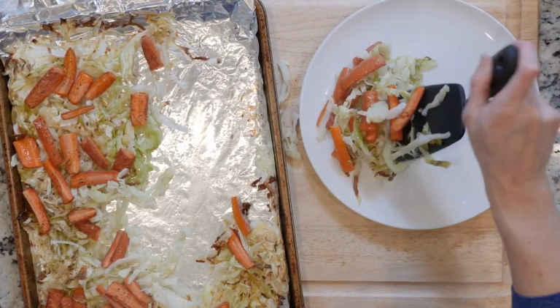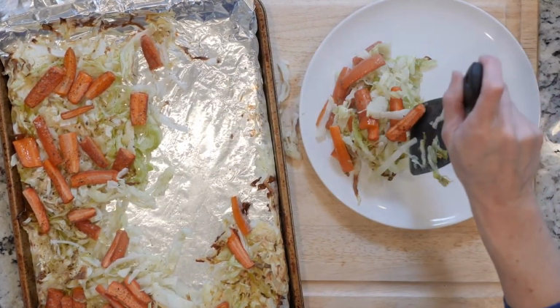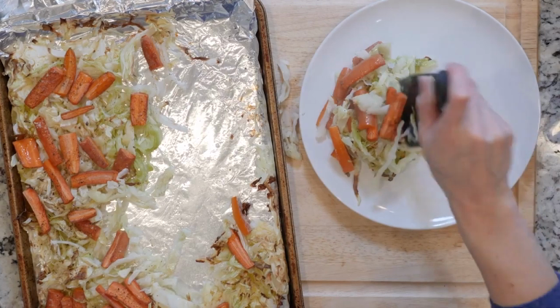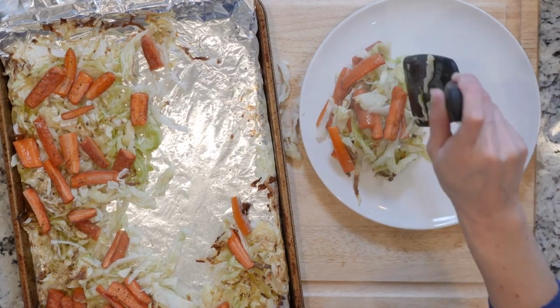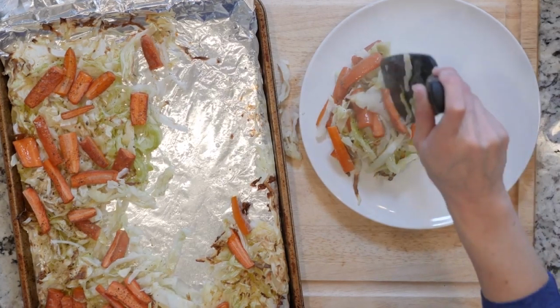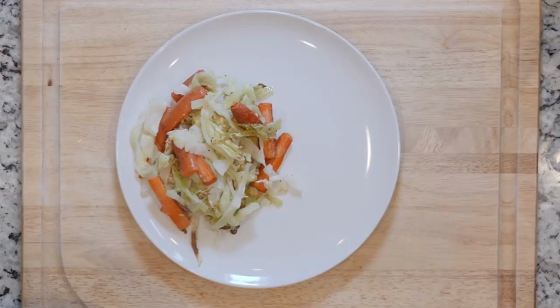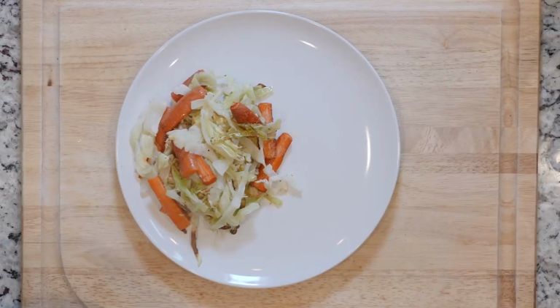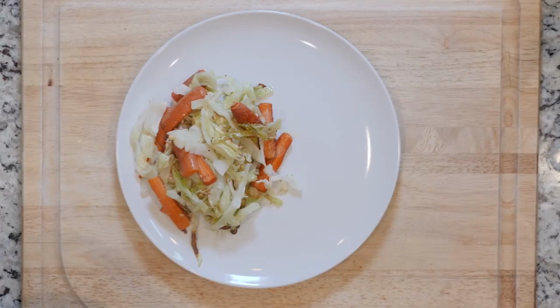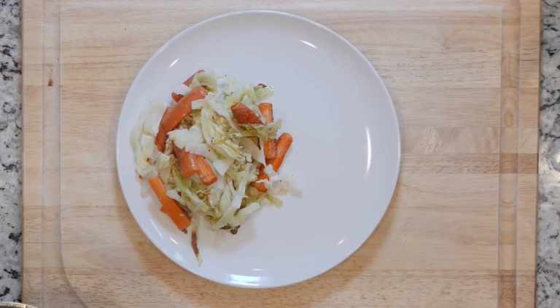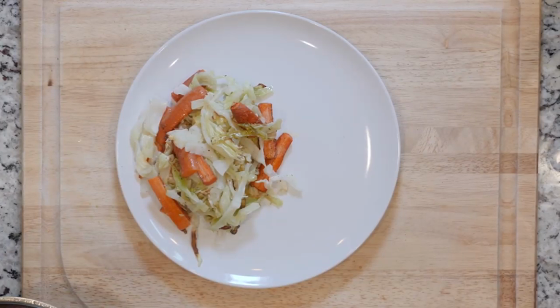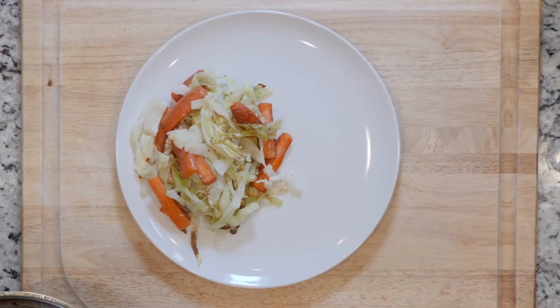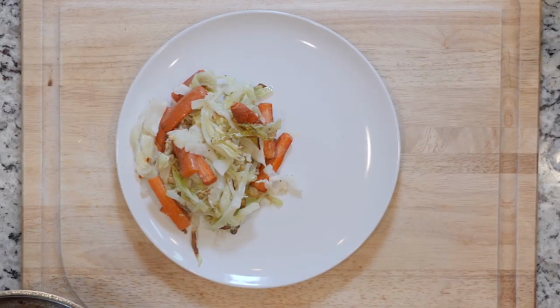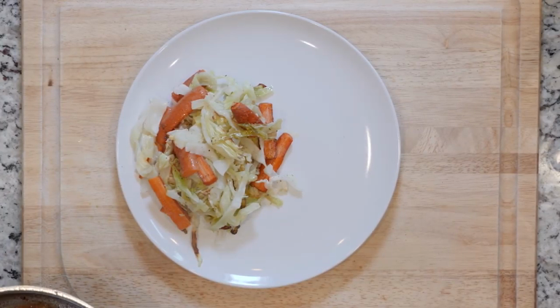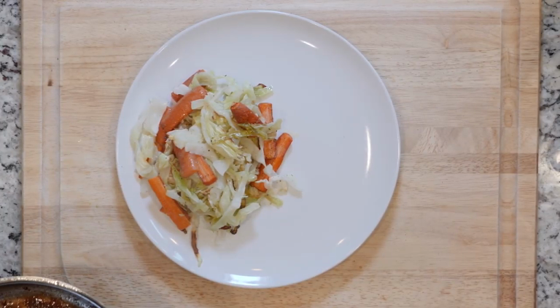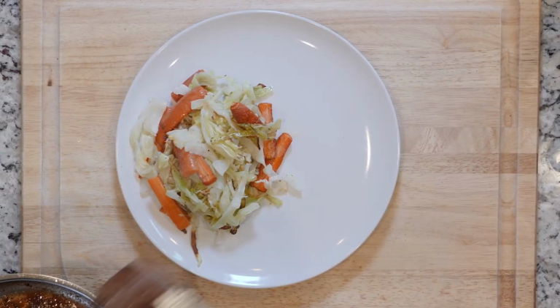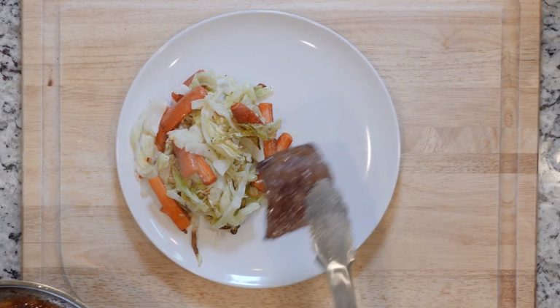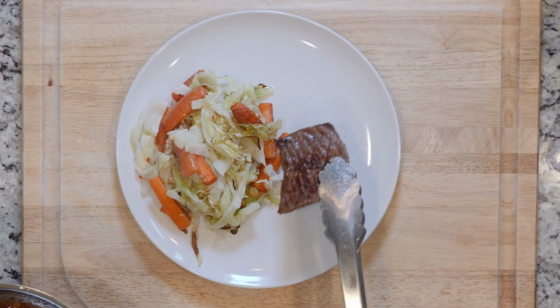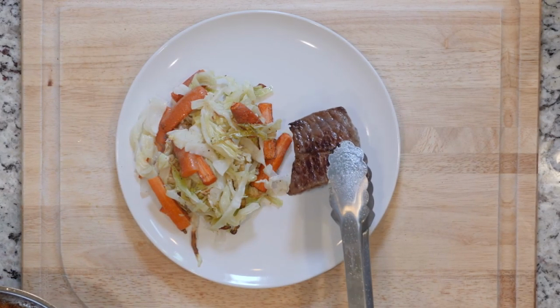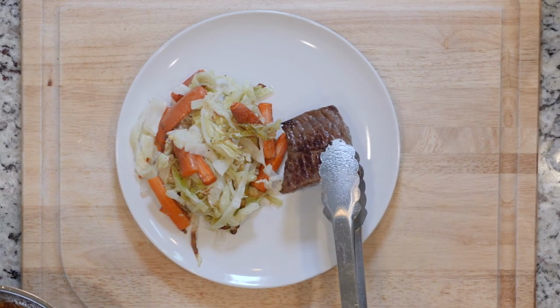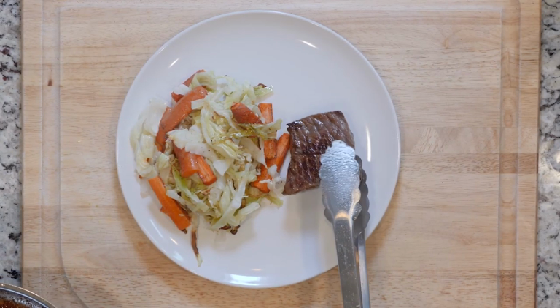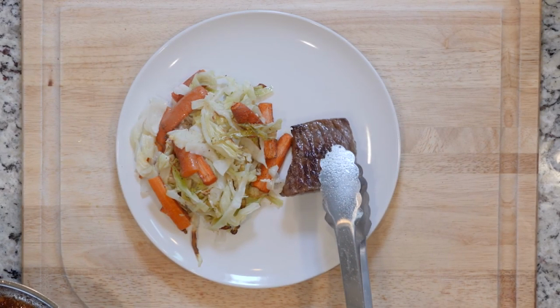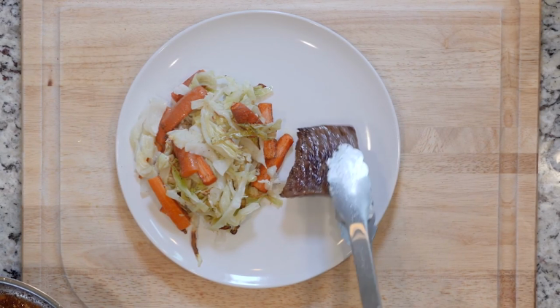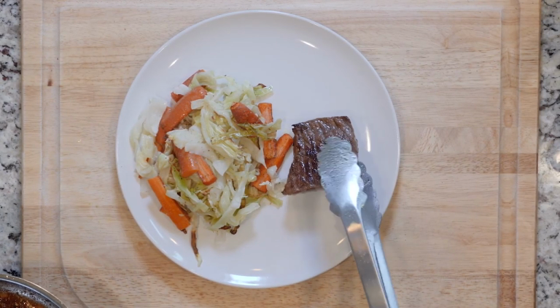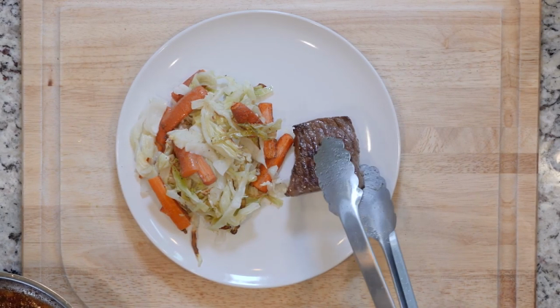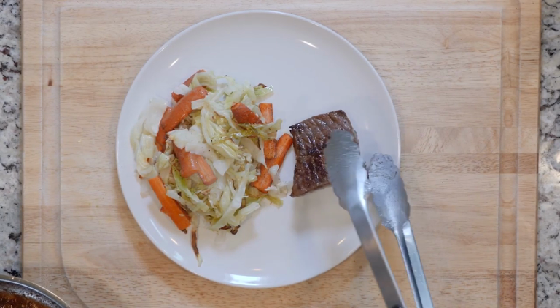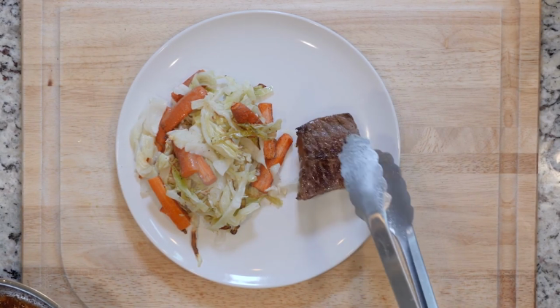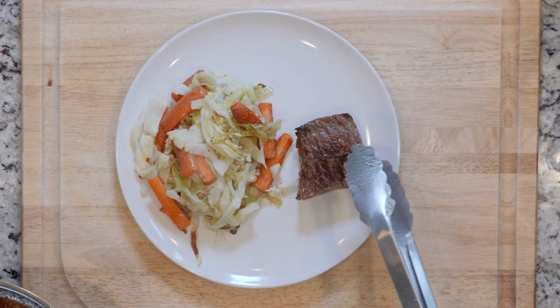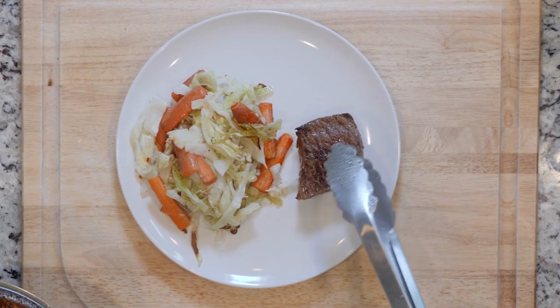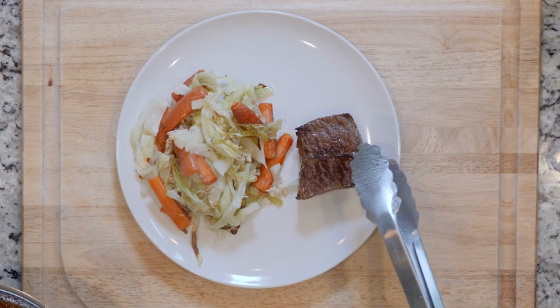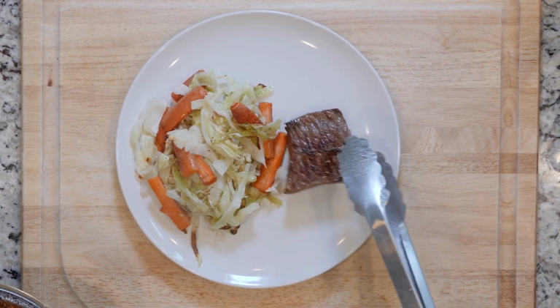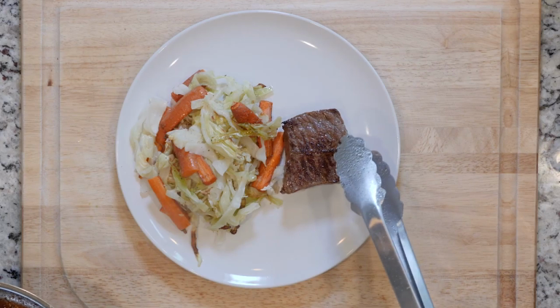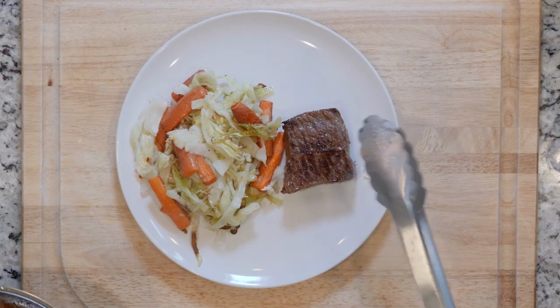Once the veggies and steaks are done cooking, place one steak and some veggies on a plate, and let's eat.